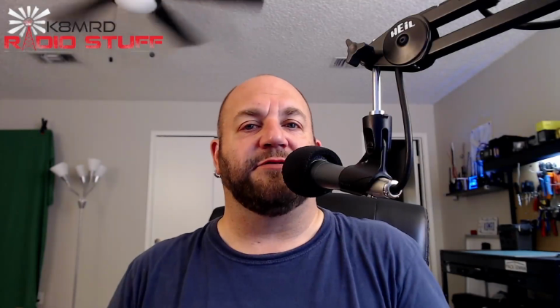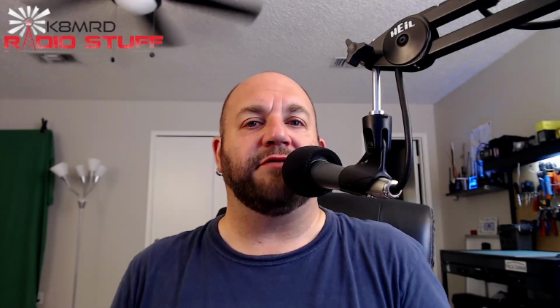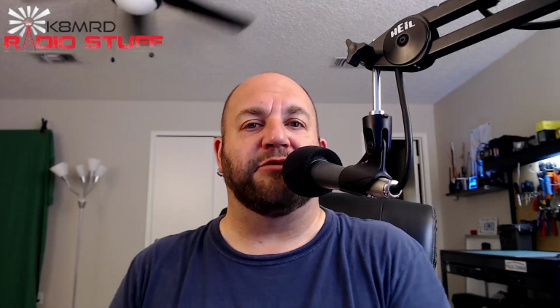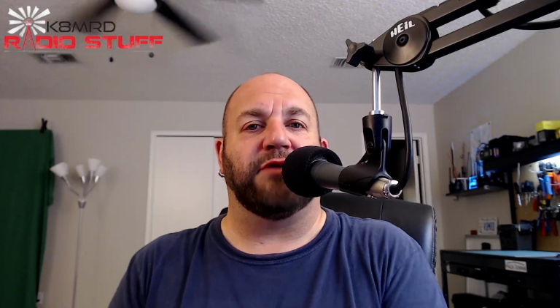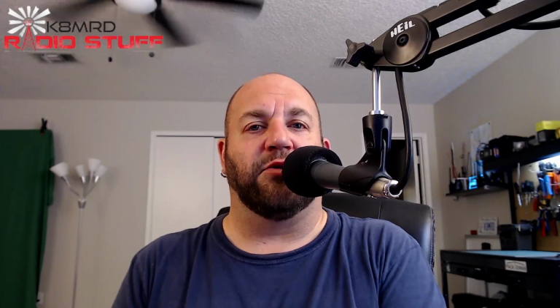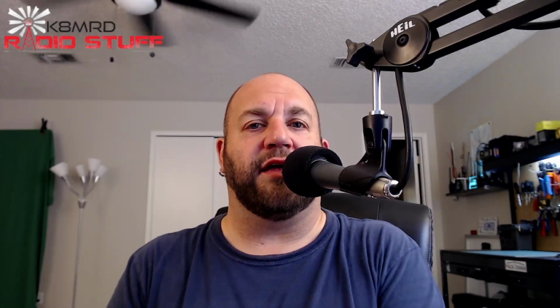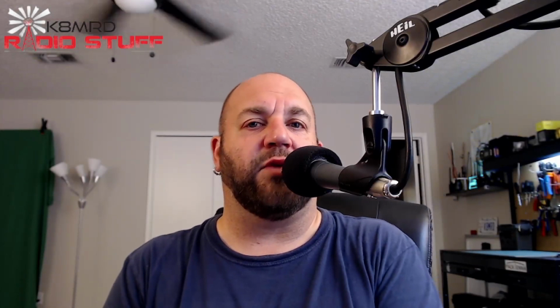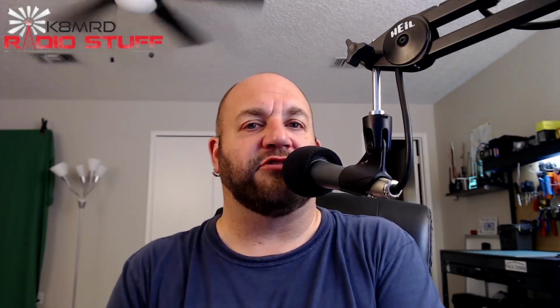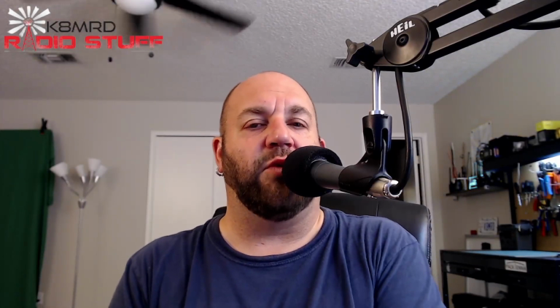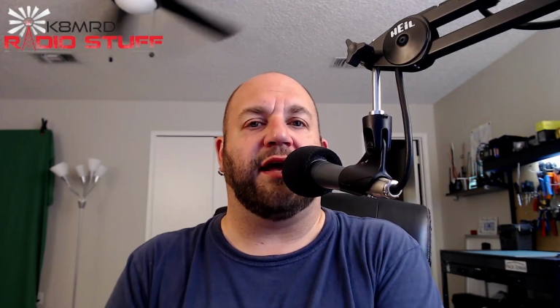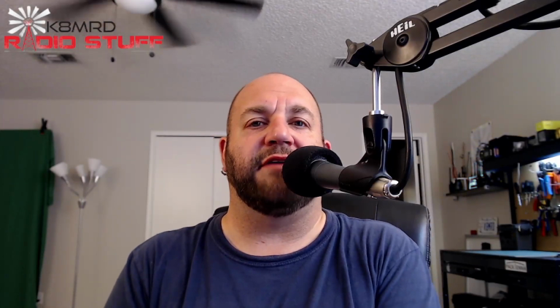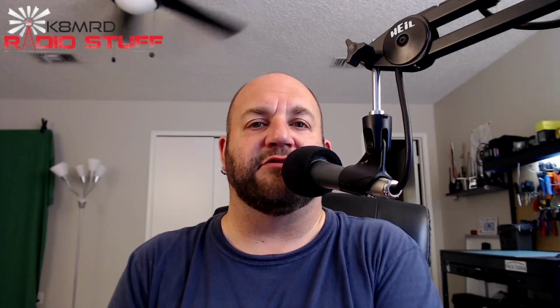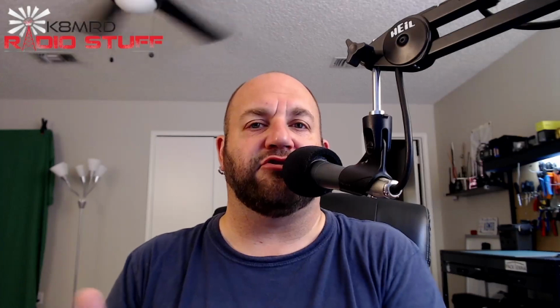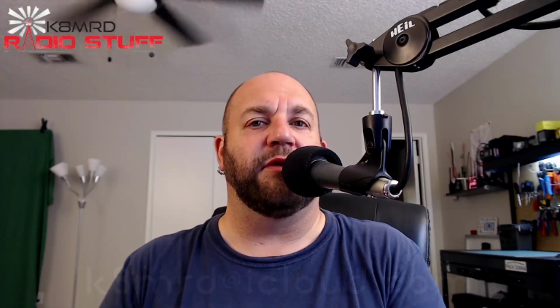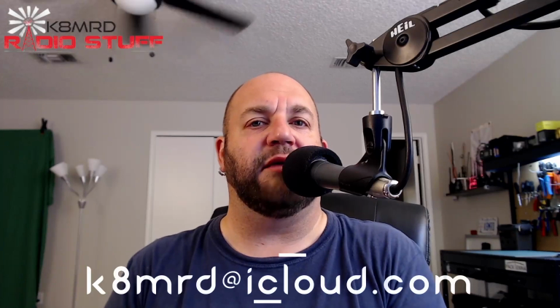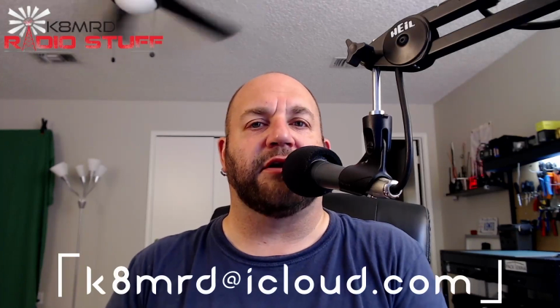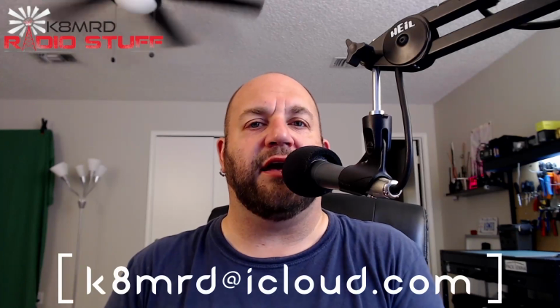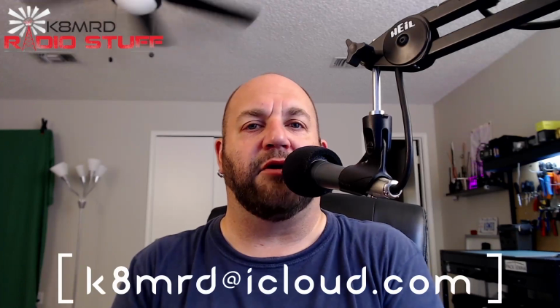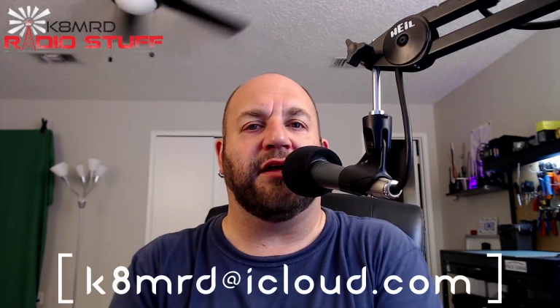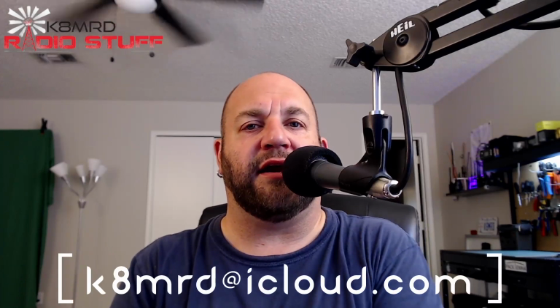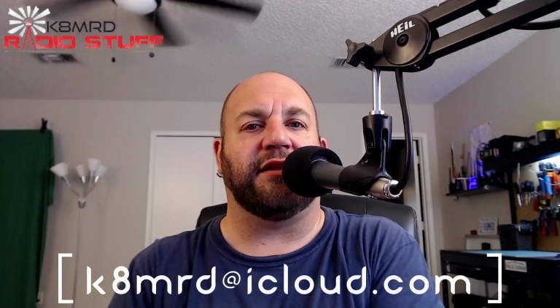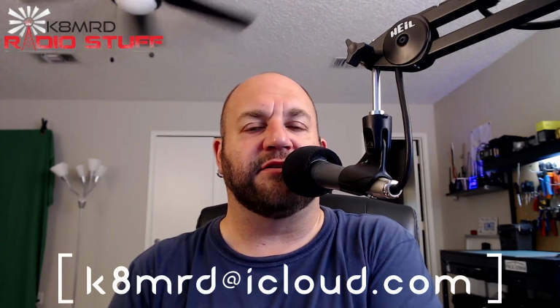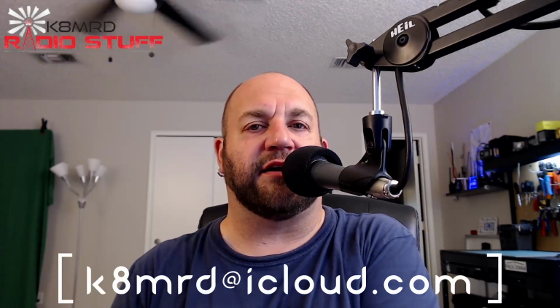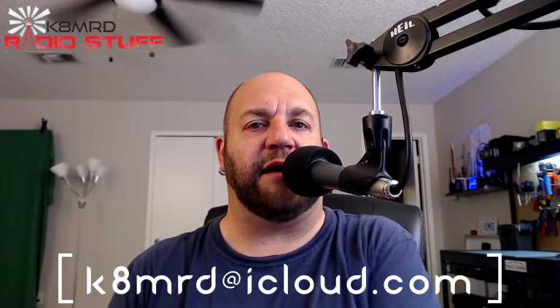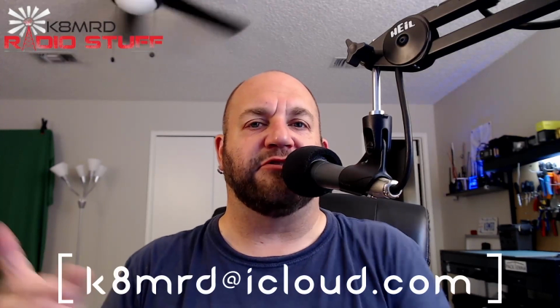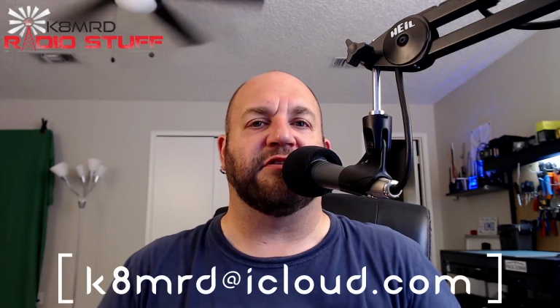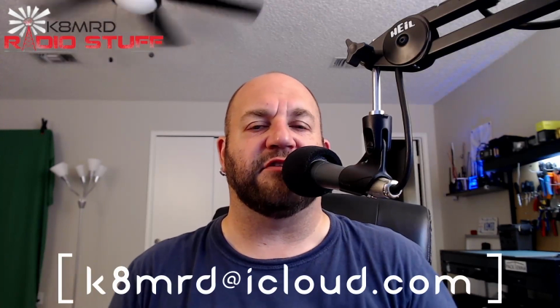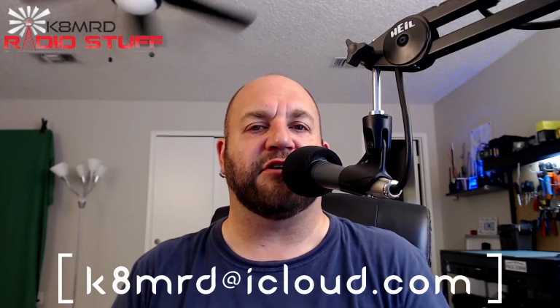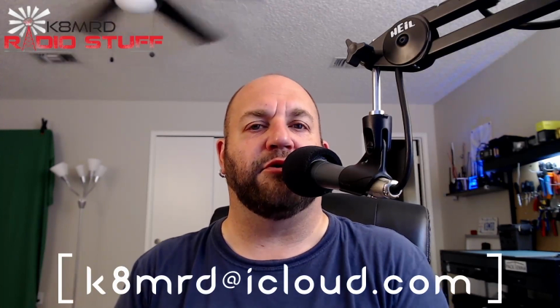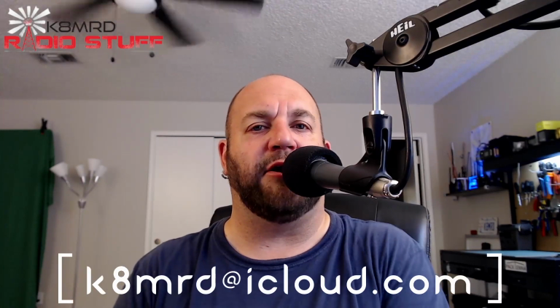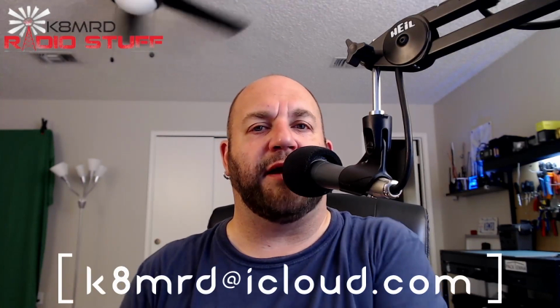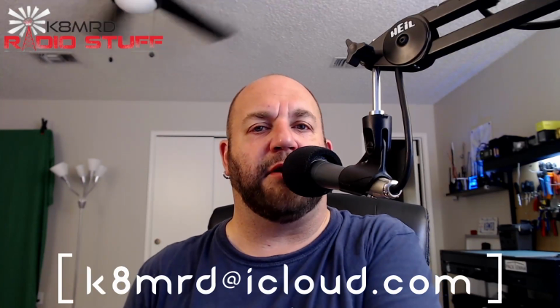If you have an amateur radio related question you want answered, shoot me an email at k8mrd@icloud.com, and just put Mailbag Monday in the subject.